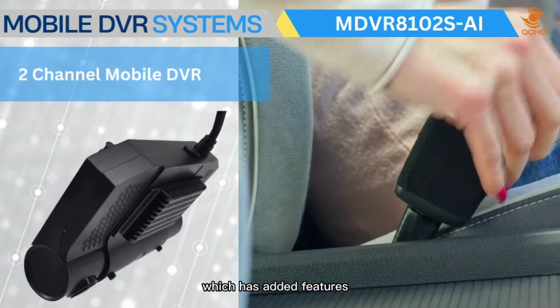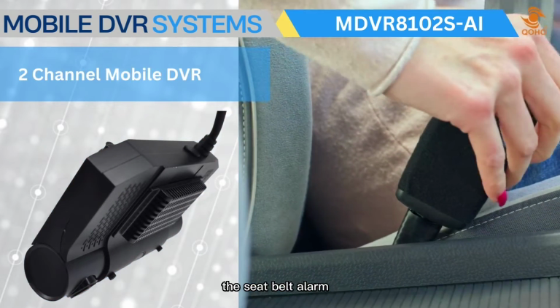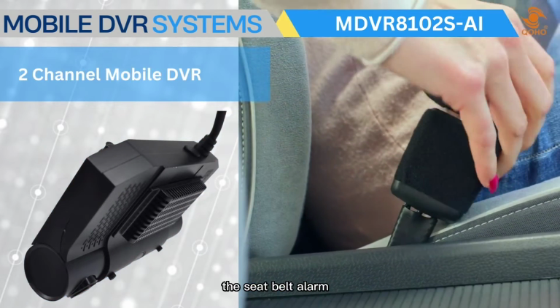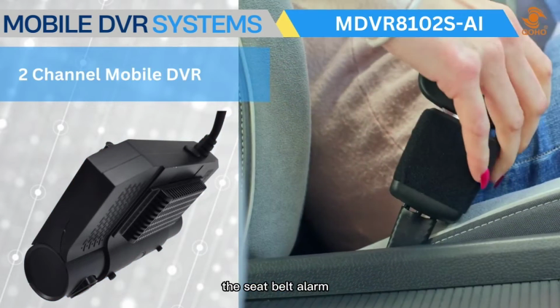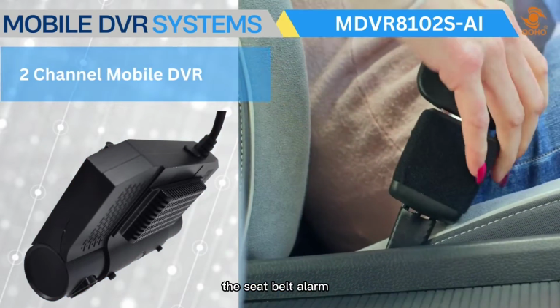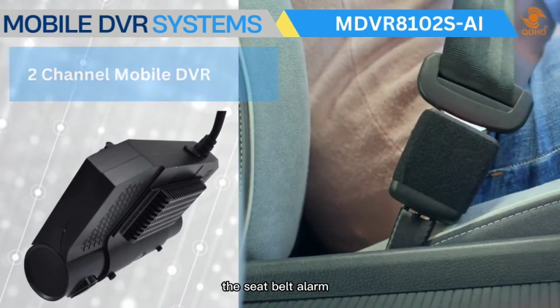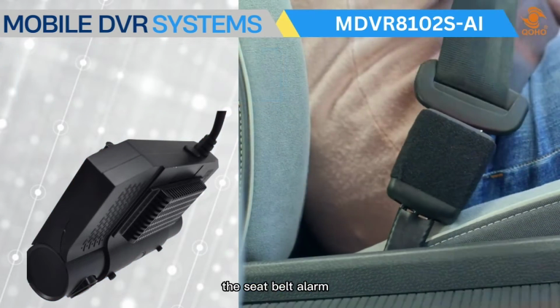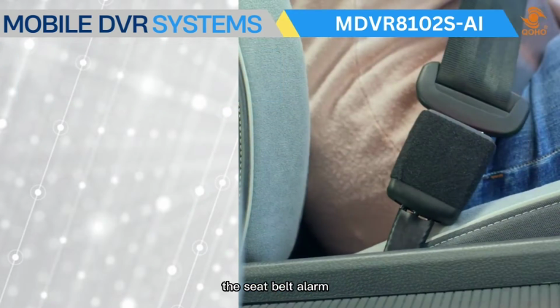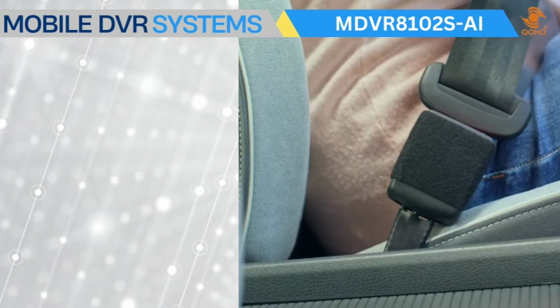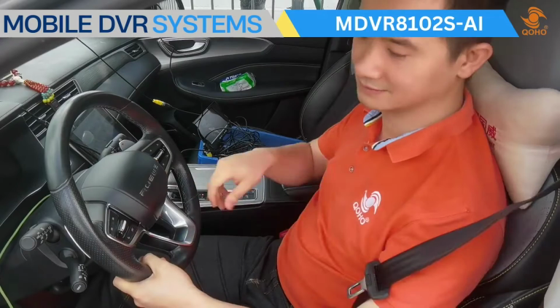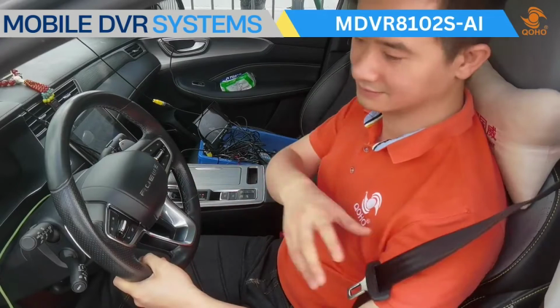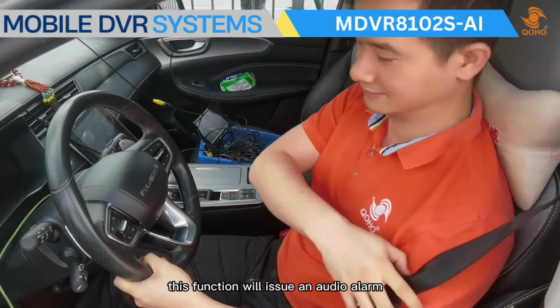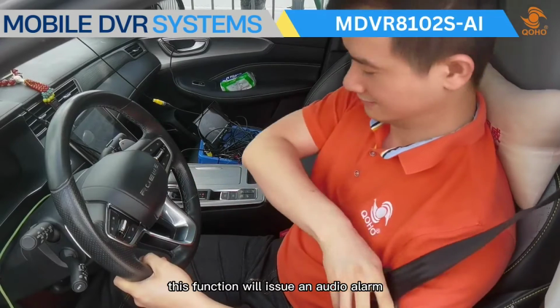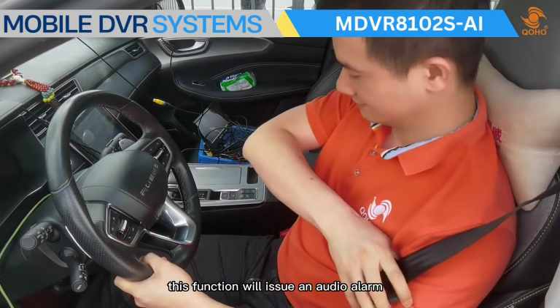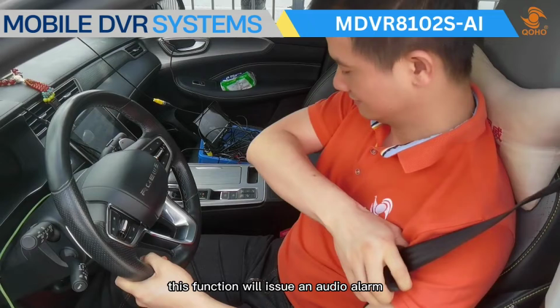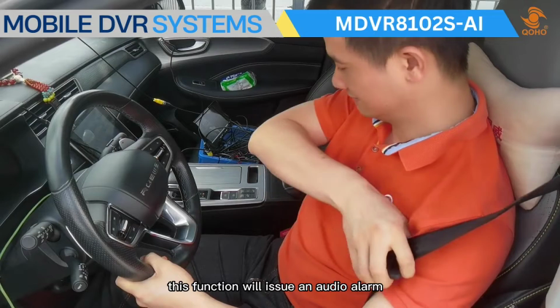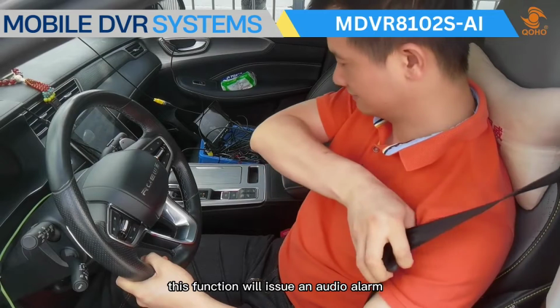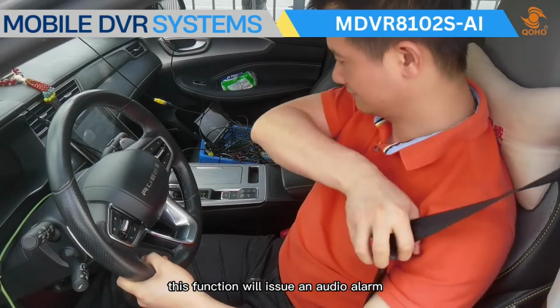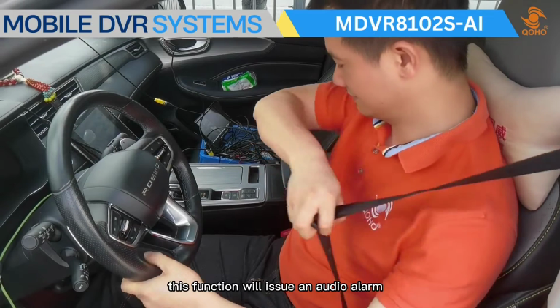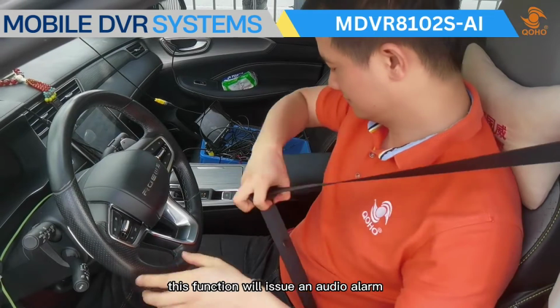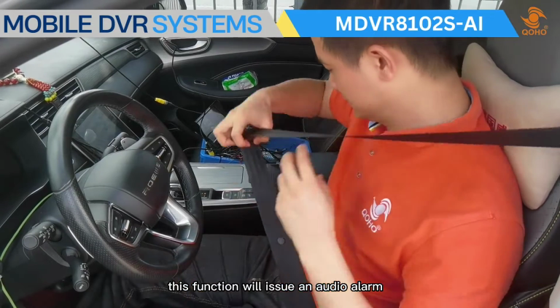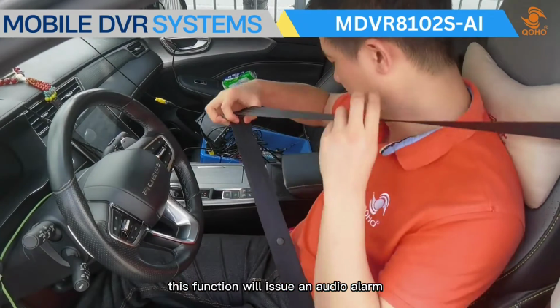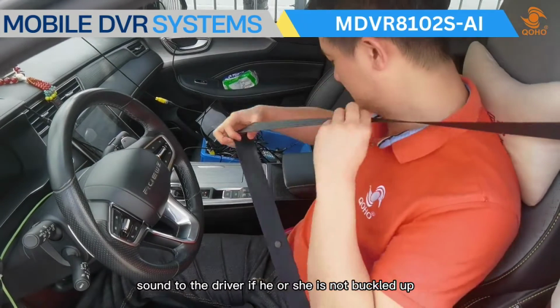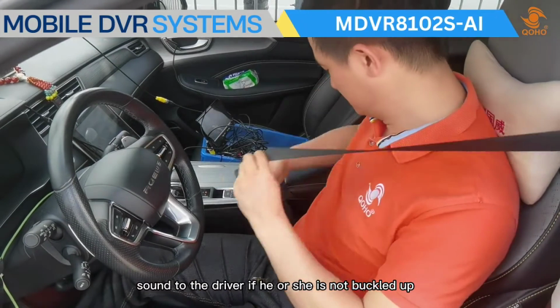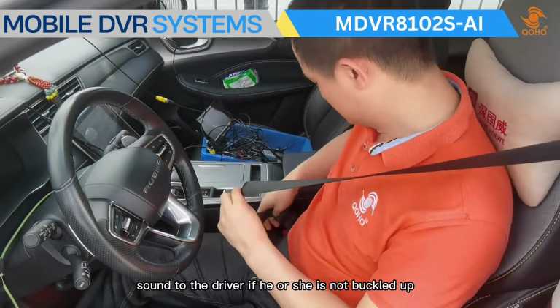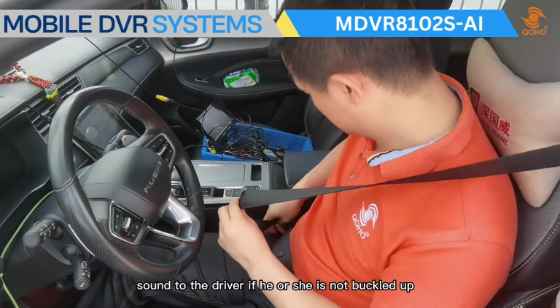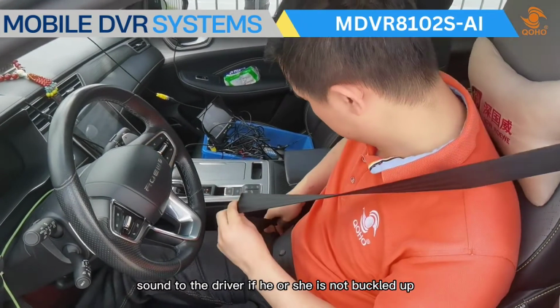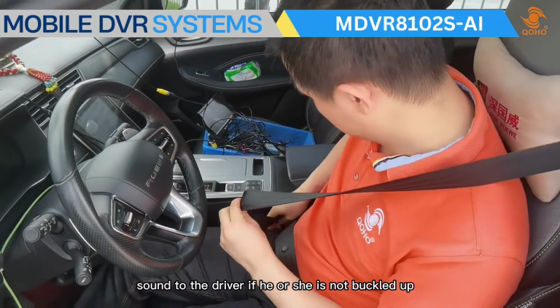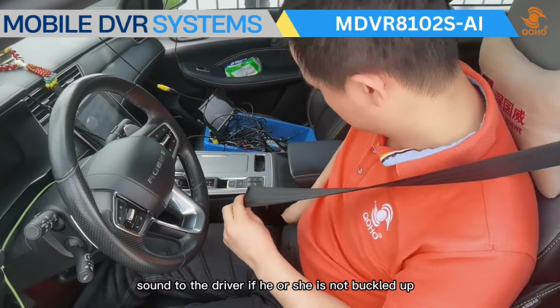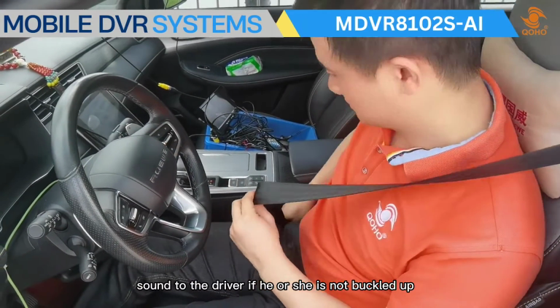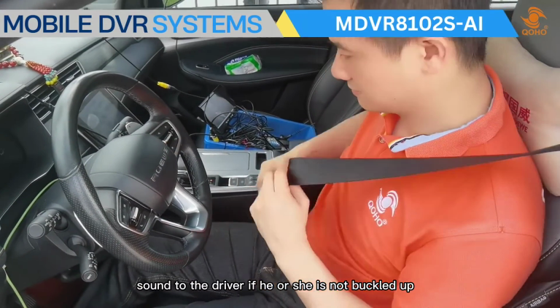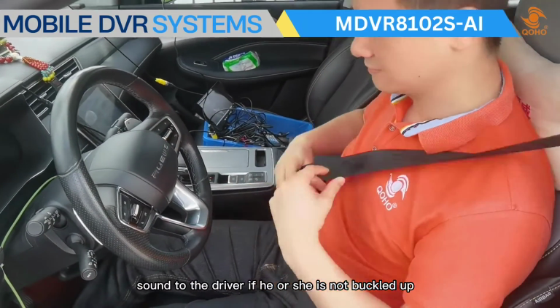This device also has a two-channel variant, the MDVR 8102 SAI, which includes an added seat belt alarm feature. This function will issue an audio alarm to the driver if he or she is not buckled up.